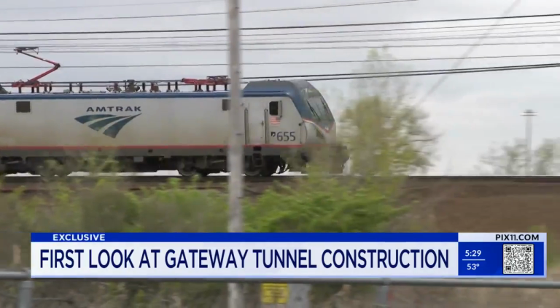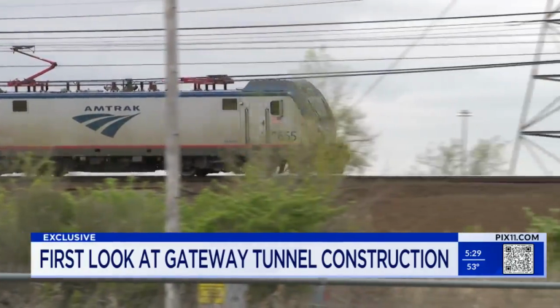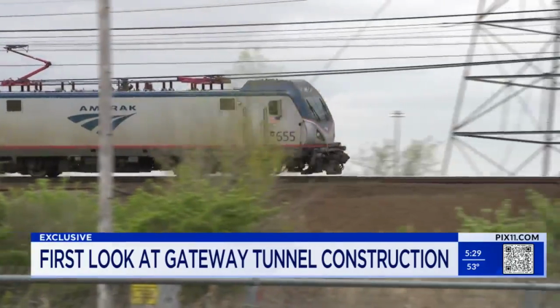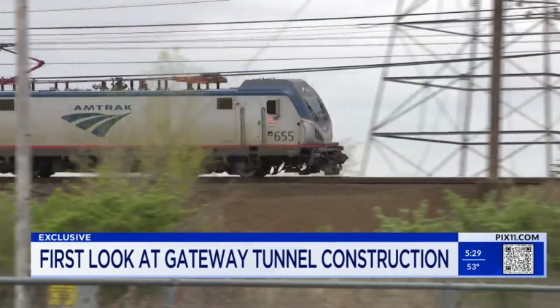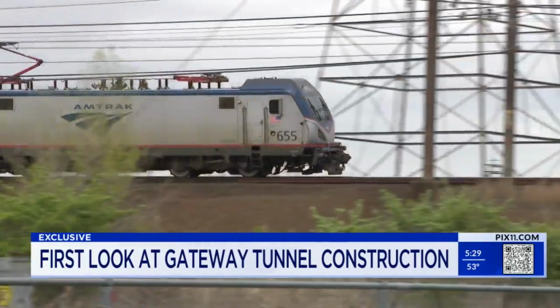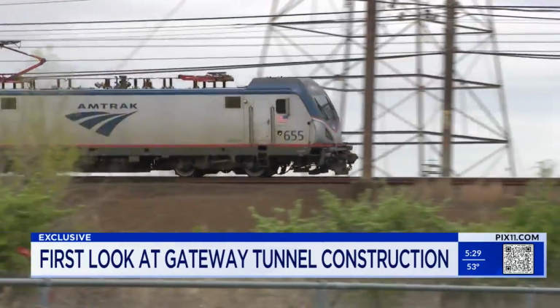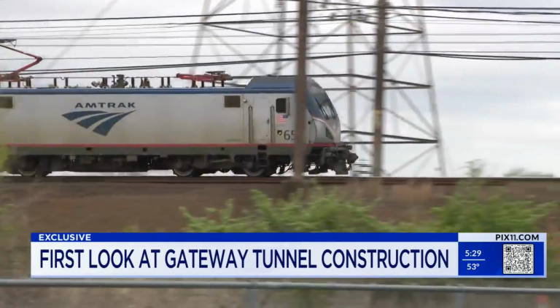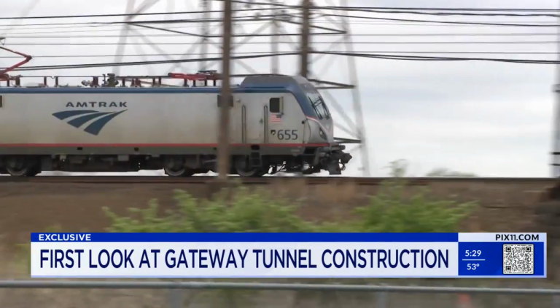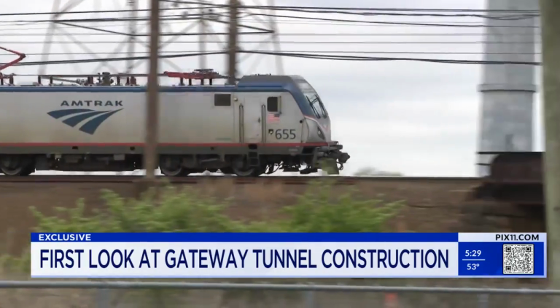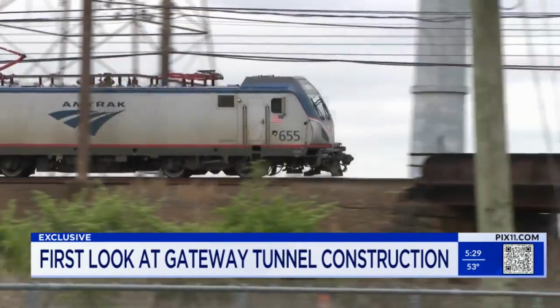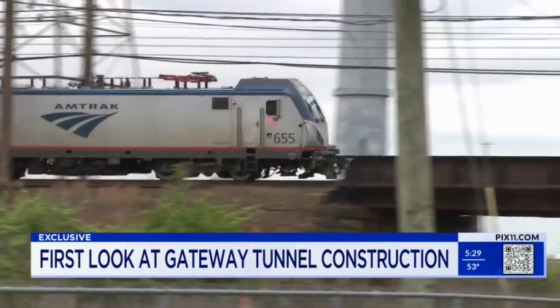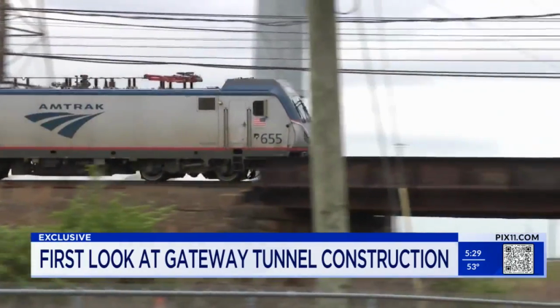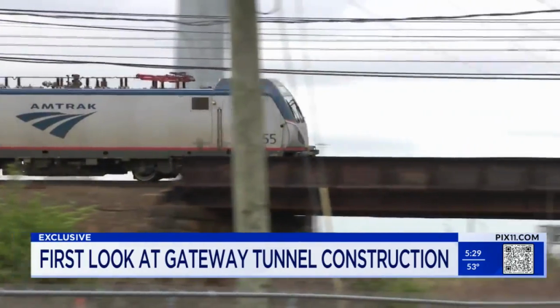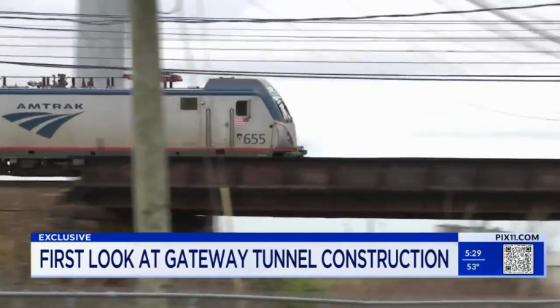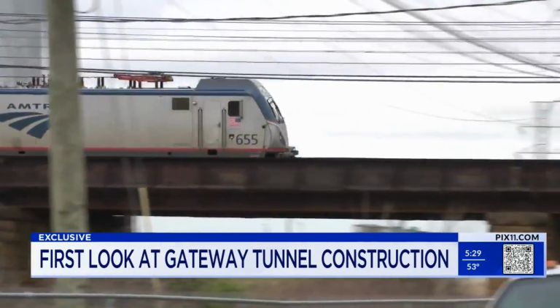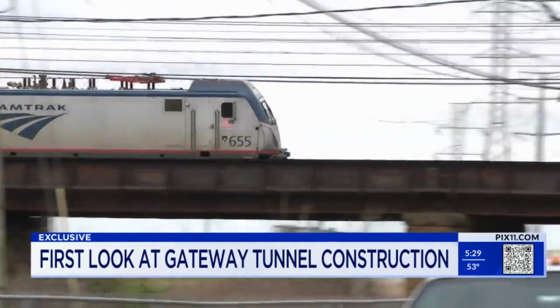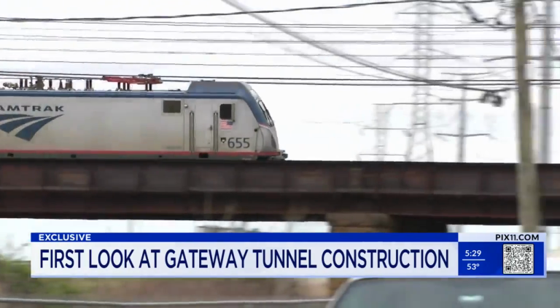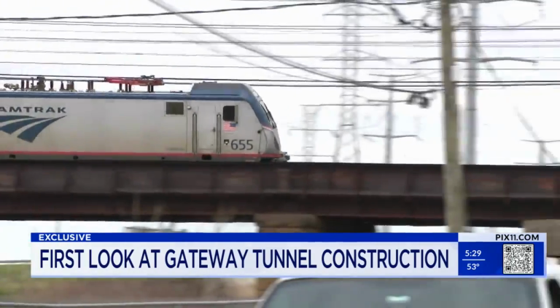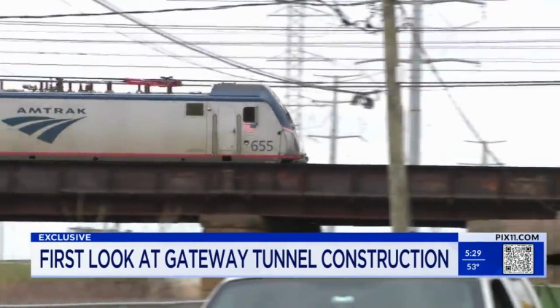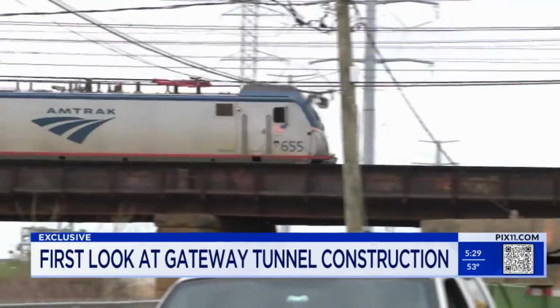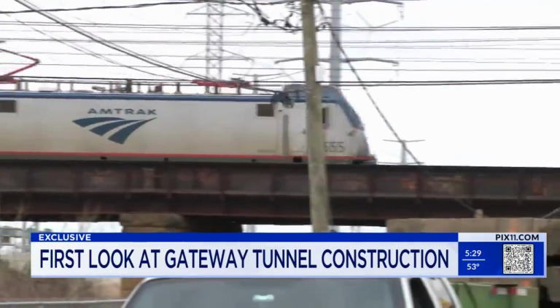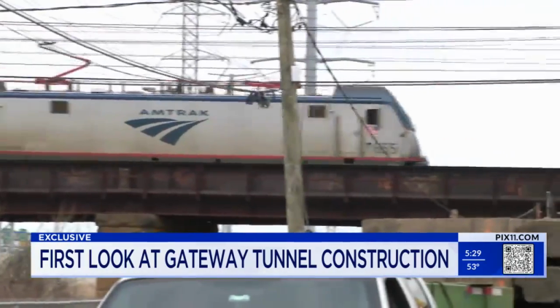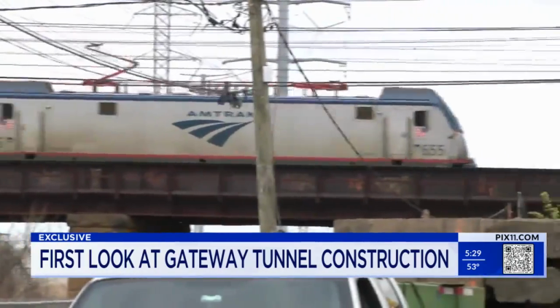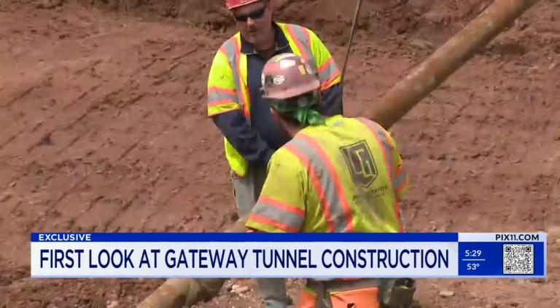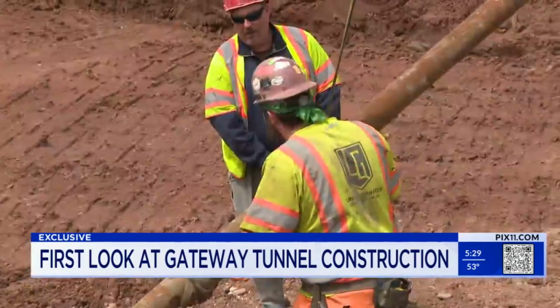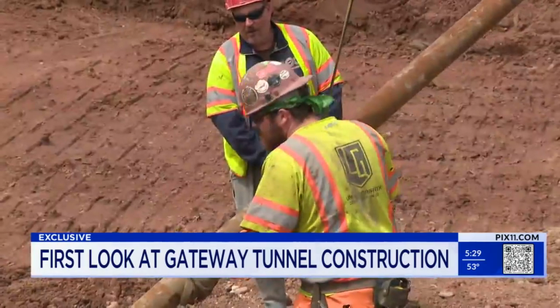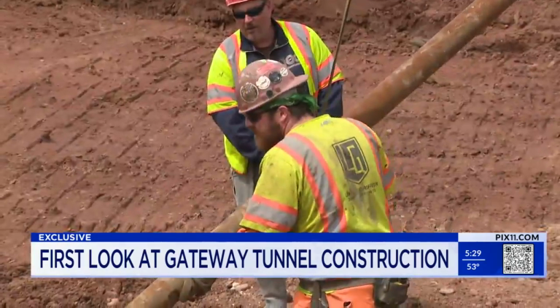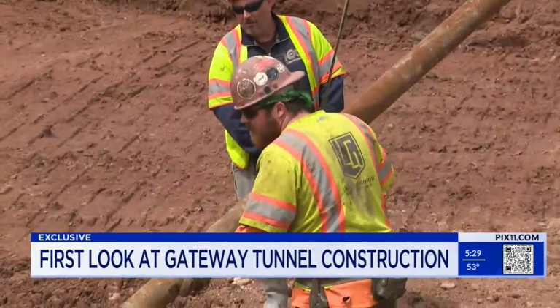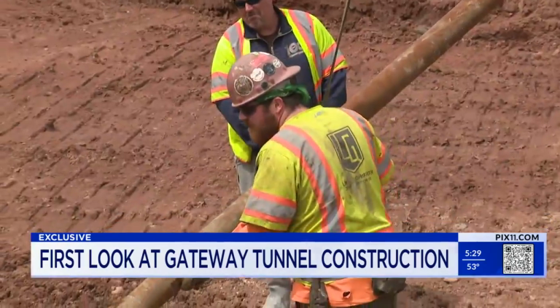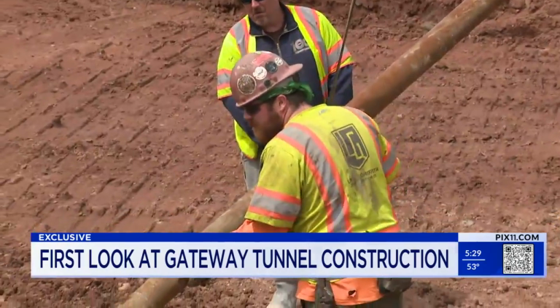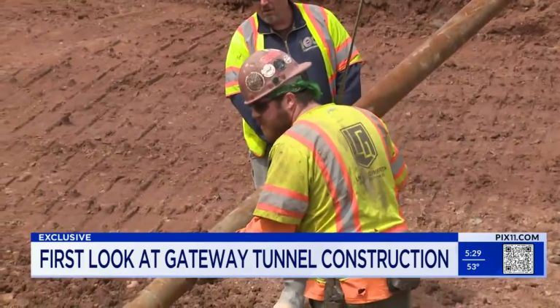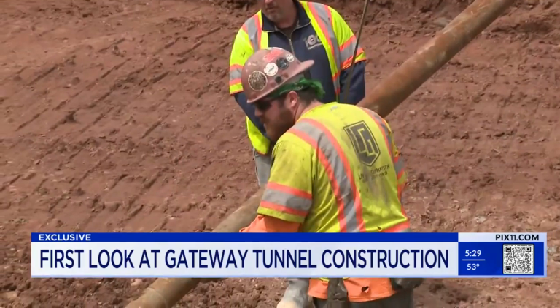Trains head back and forth from Penn Station — one way in, one way out. It's time to make some new tracks.